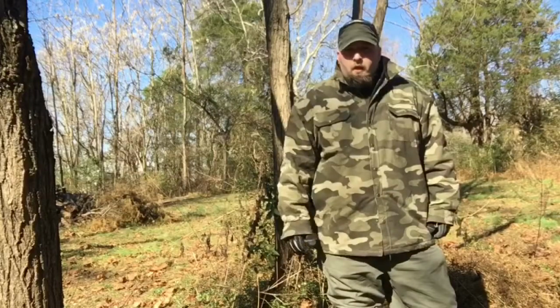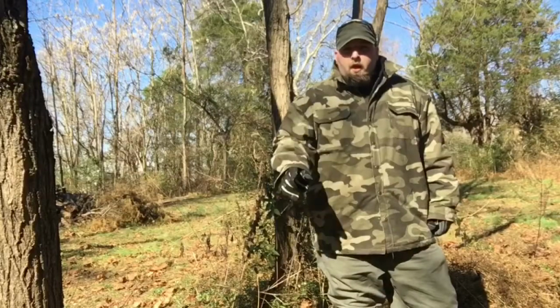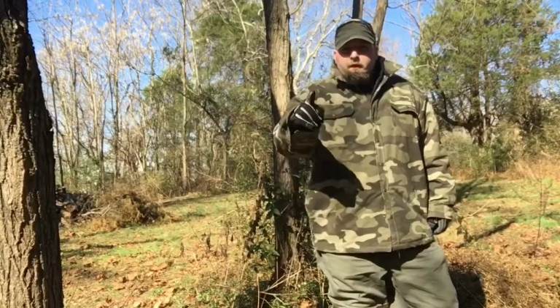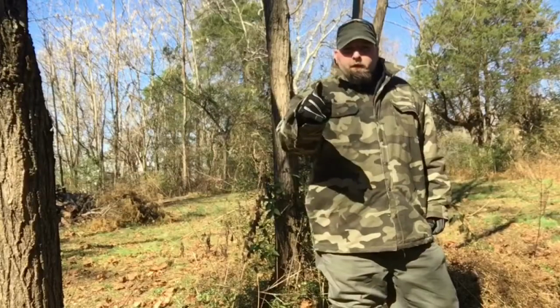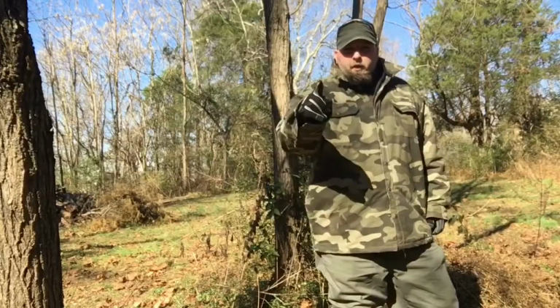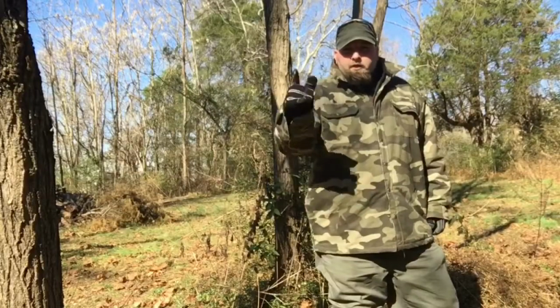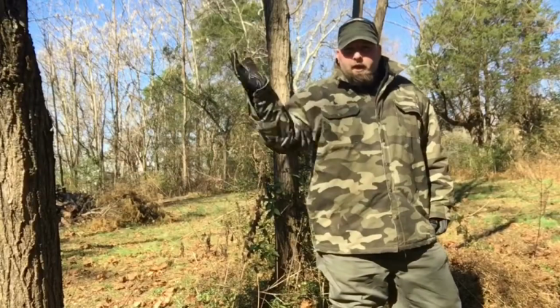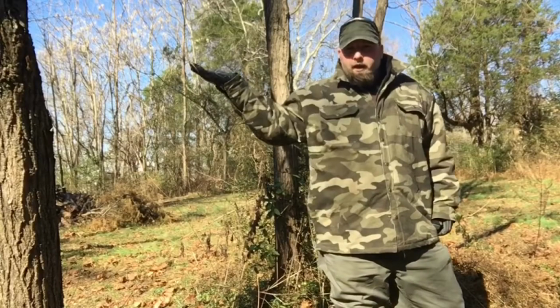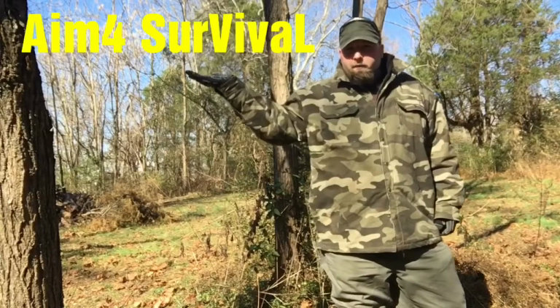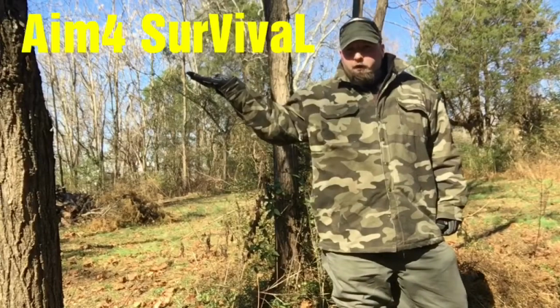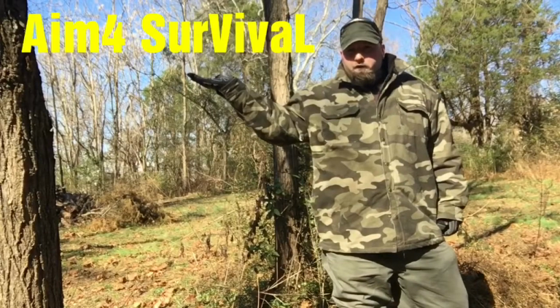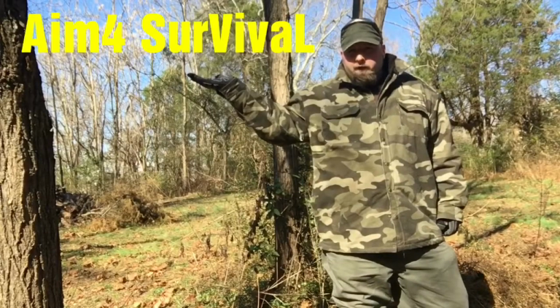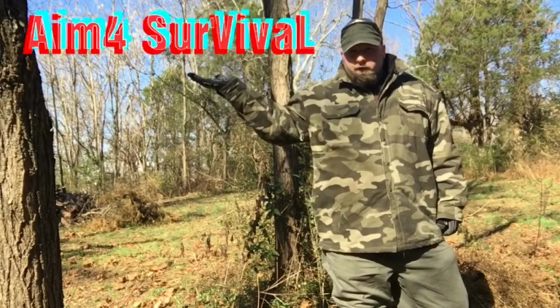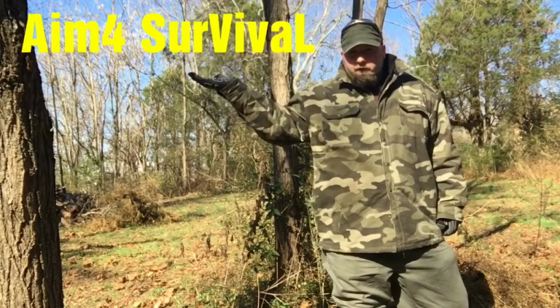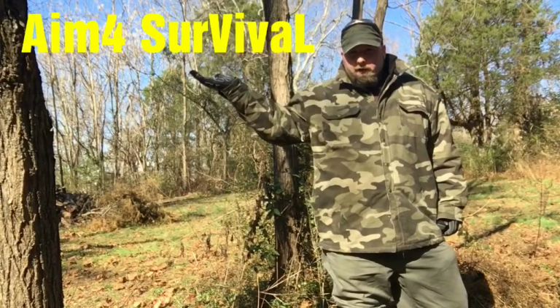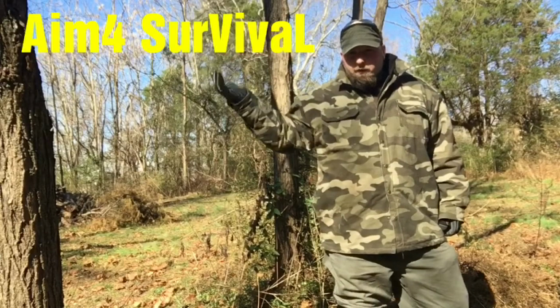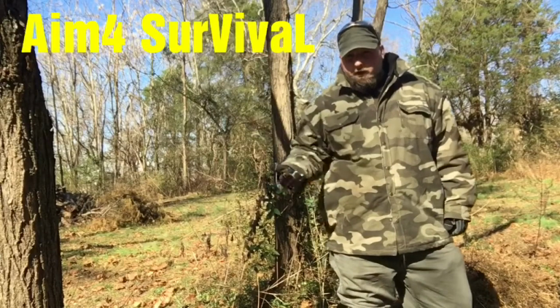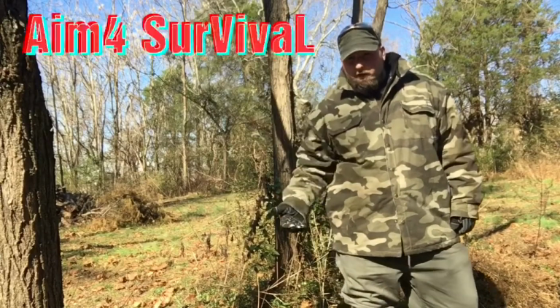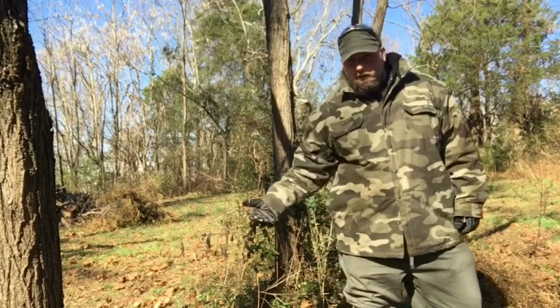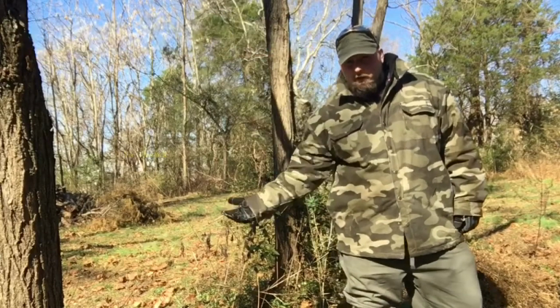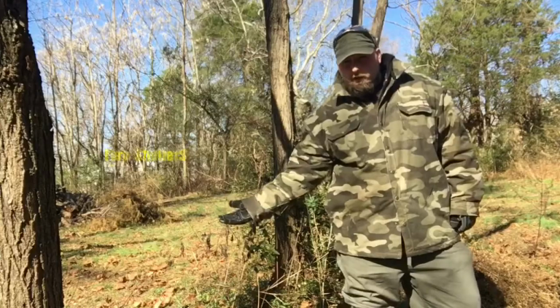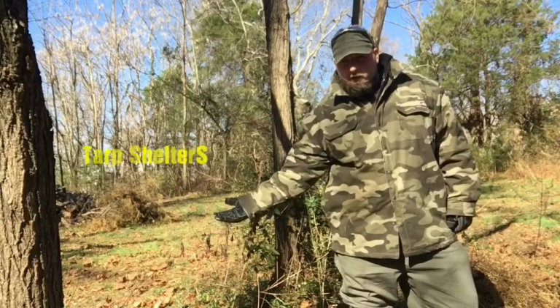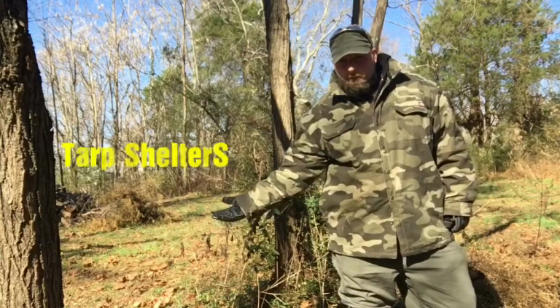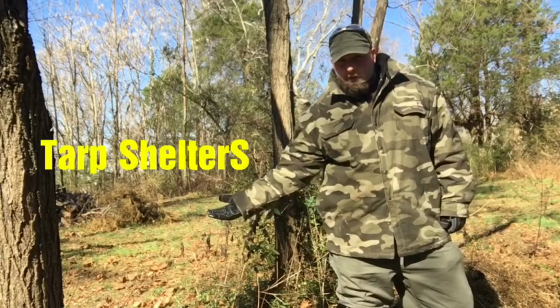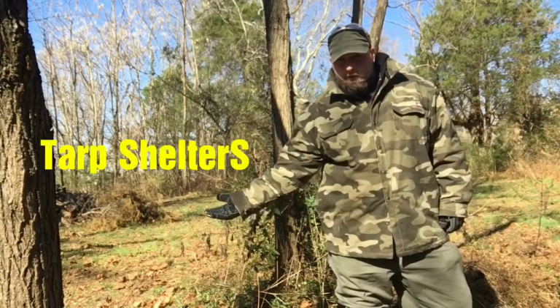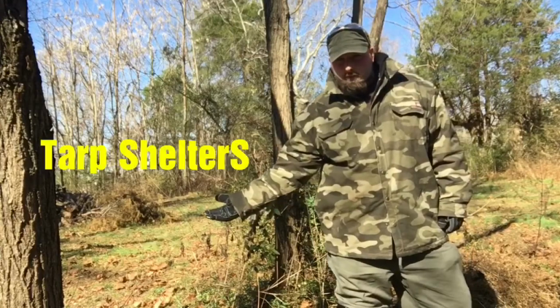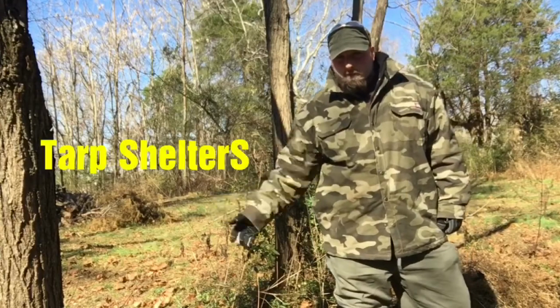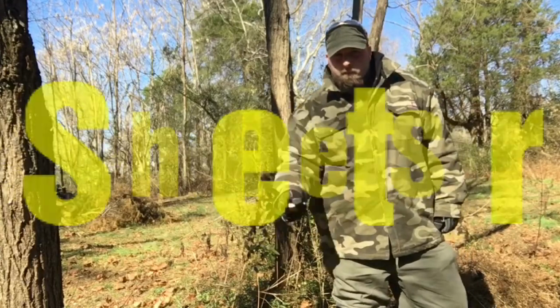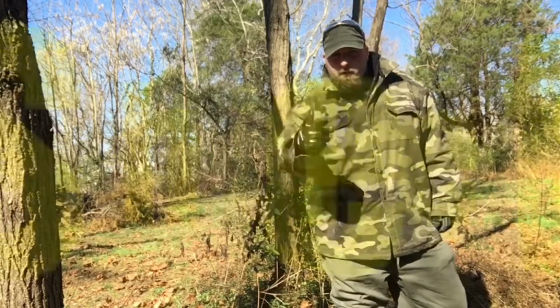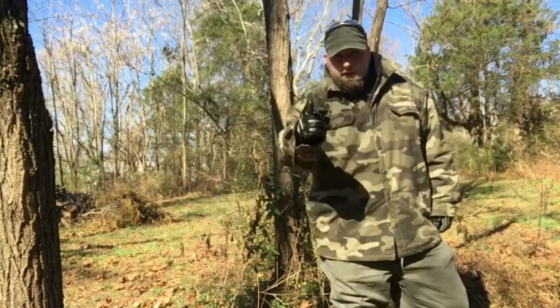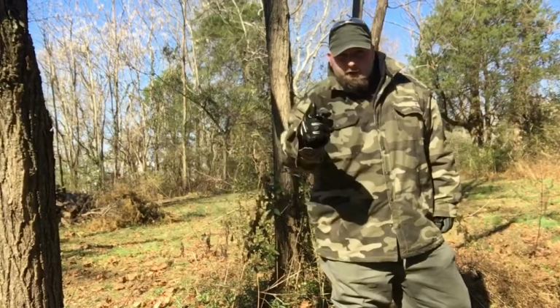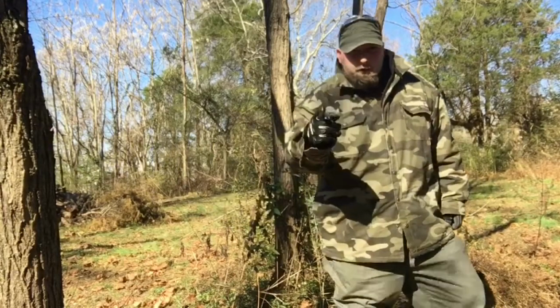Thank you for watching Aim for Survival. Today we're talking tarp shelters. Stay tuned.